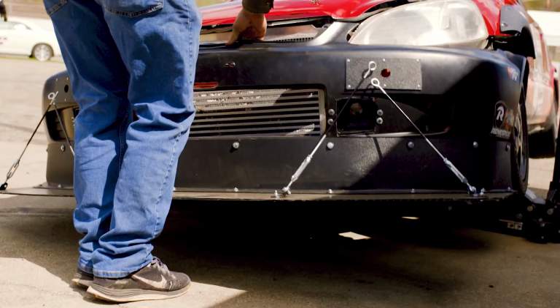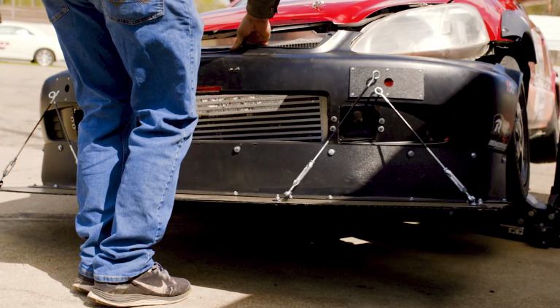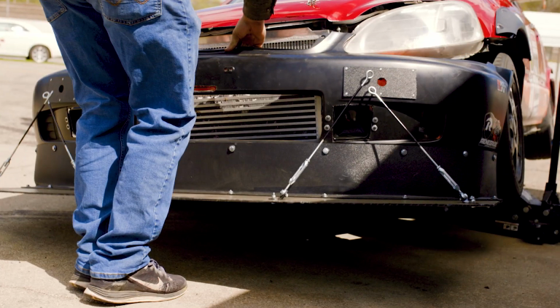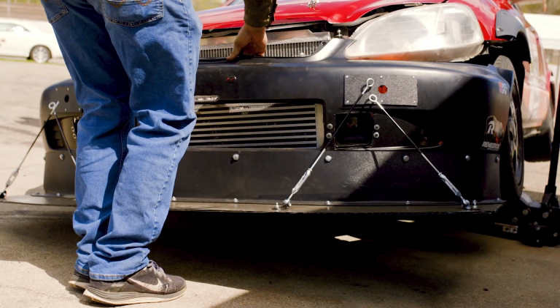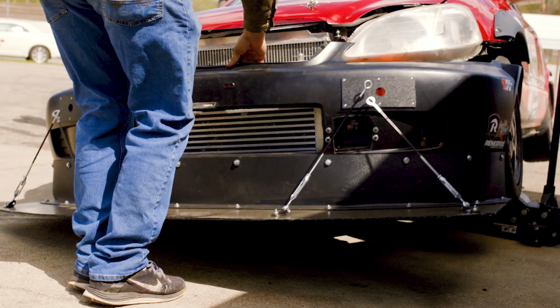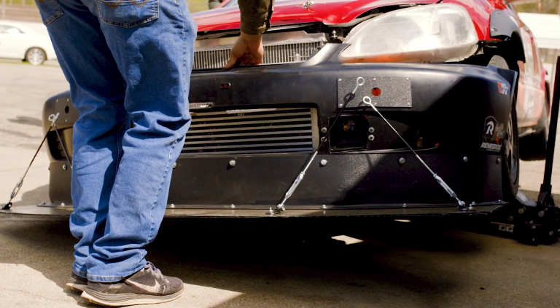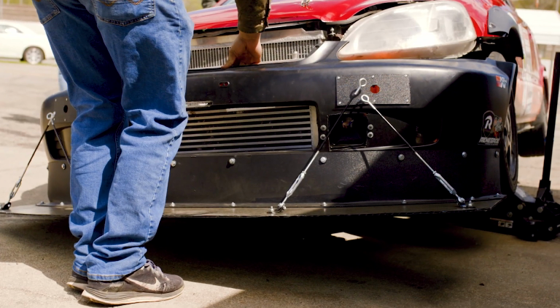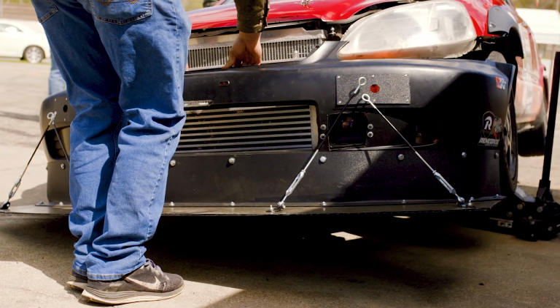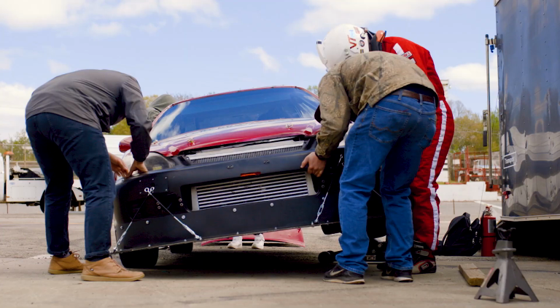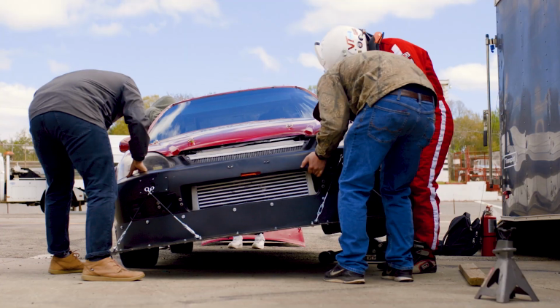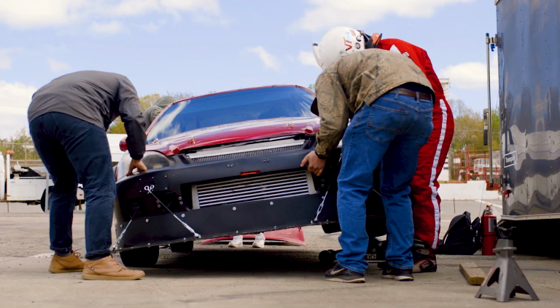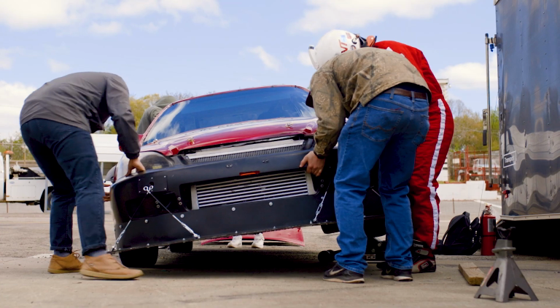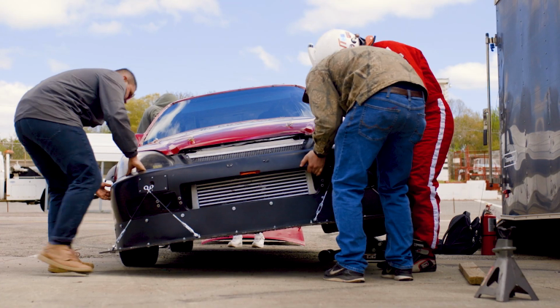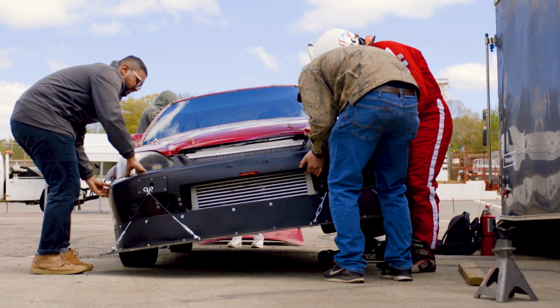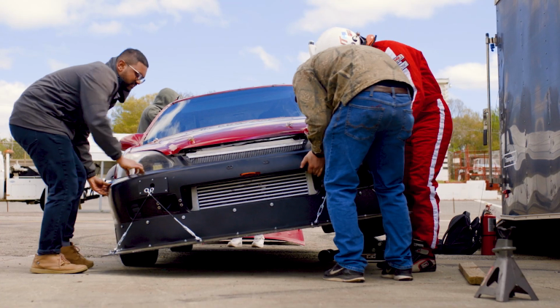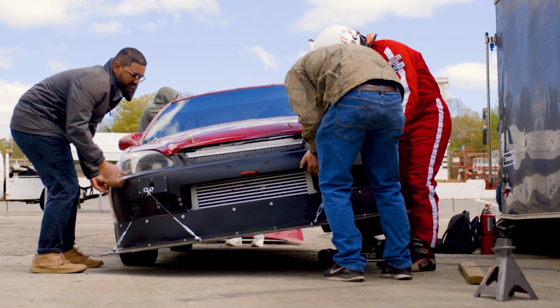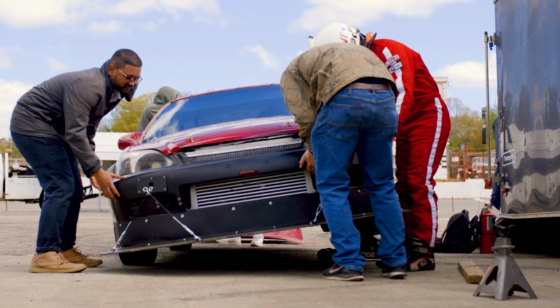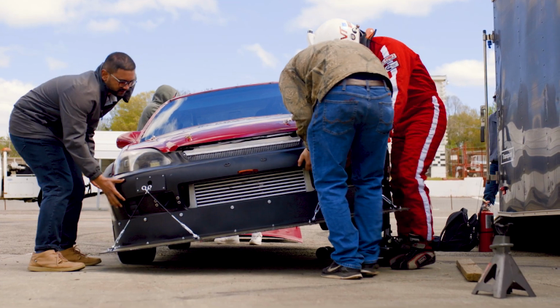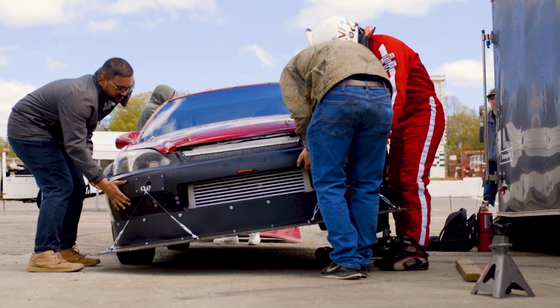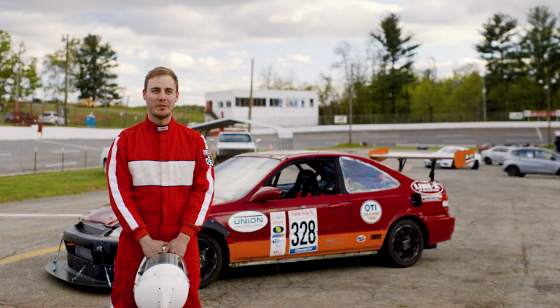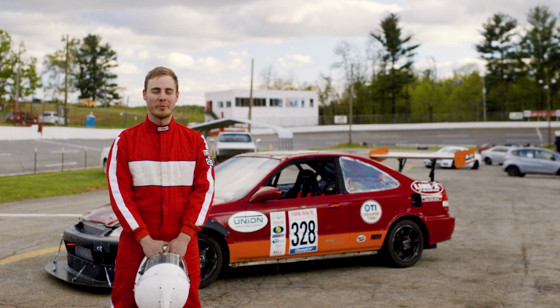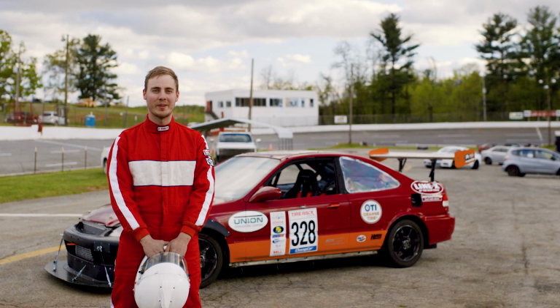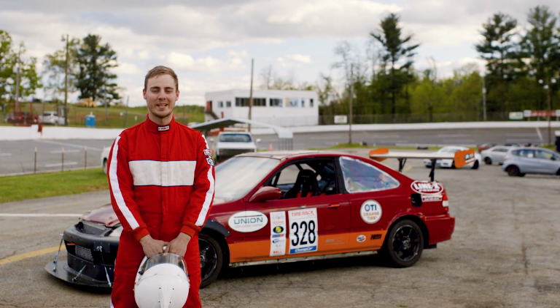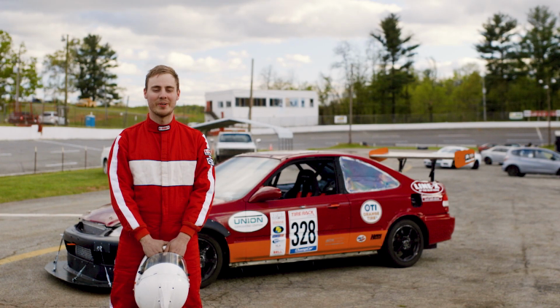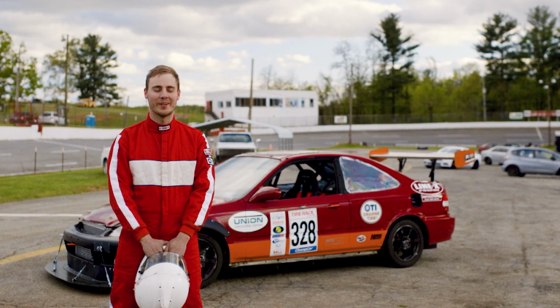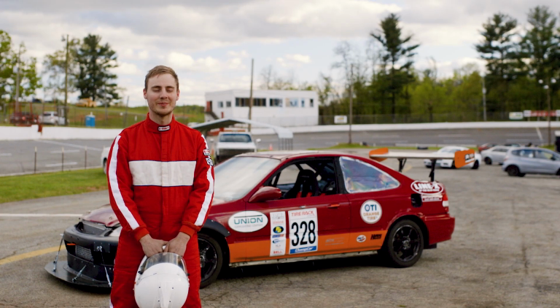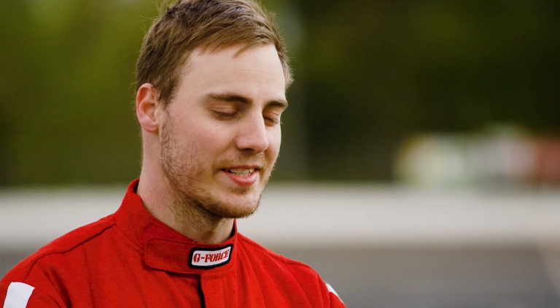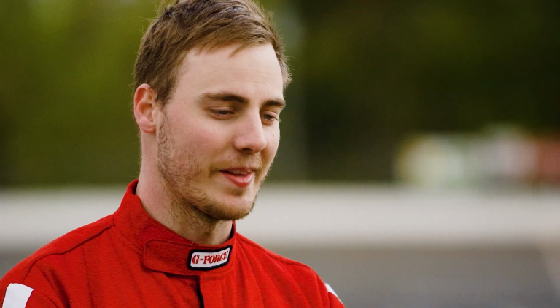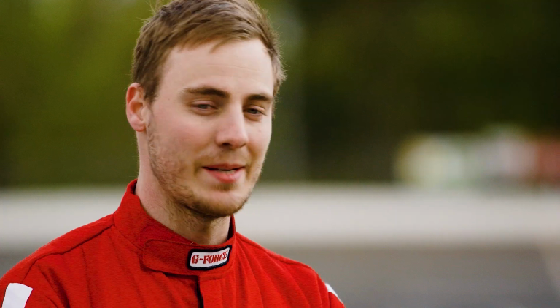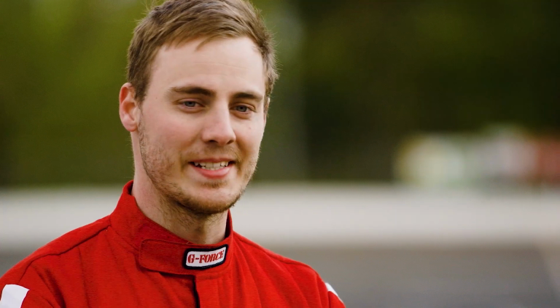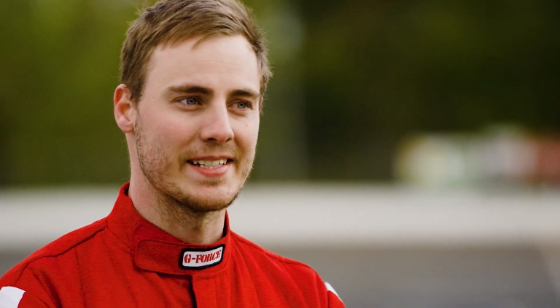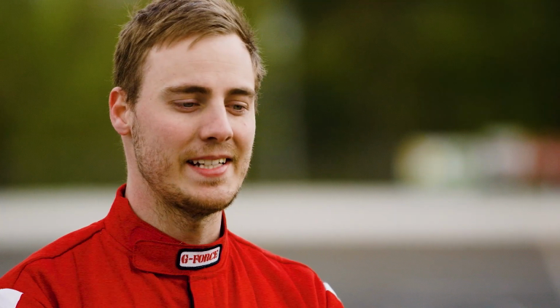We also went ahead and painted the car and did a little bit of aero on the front and back. Overall, it should be a pretty well set-up car.